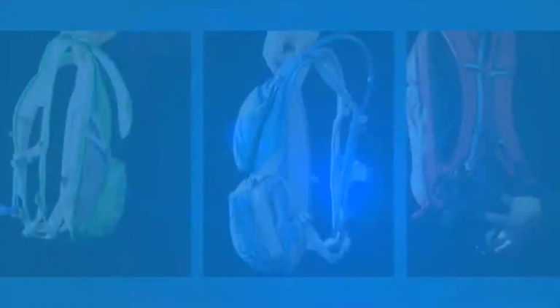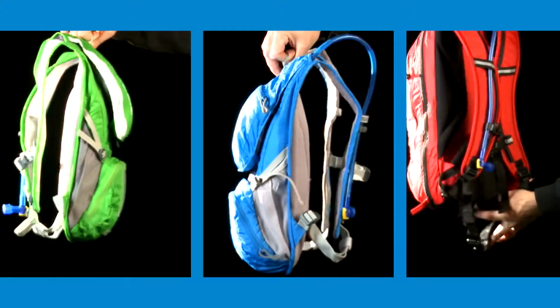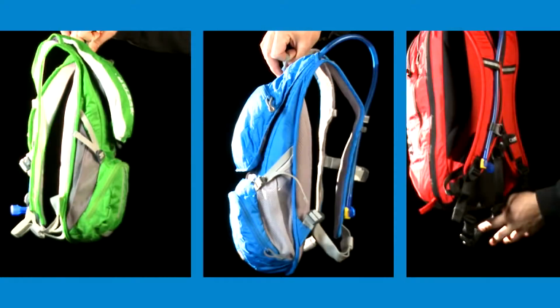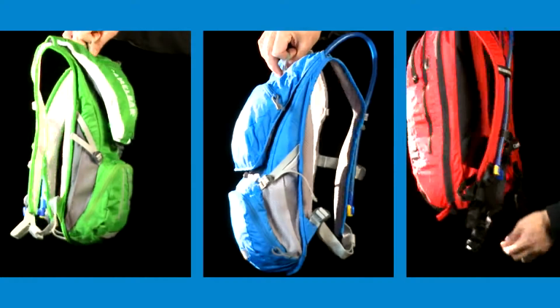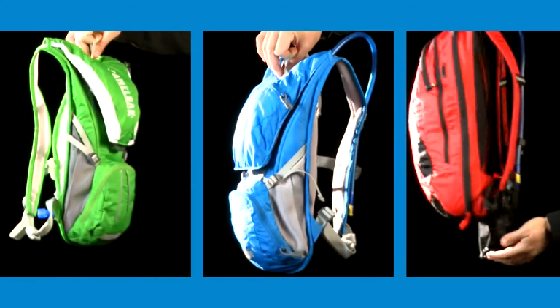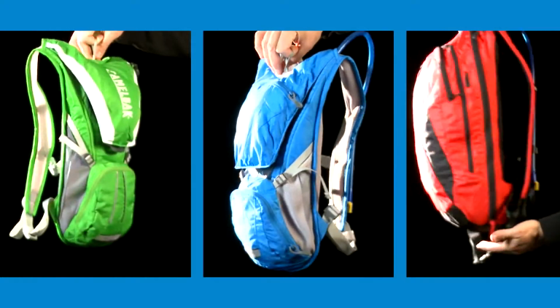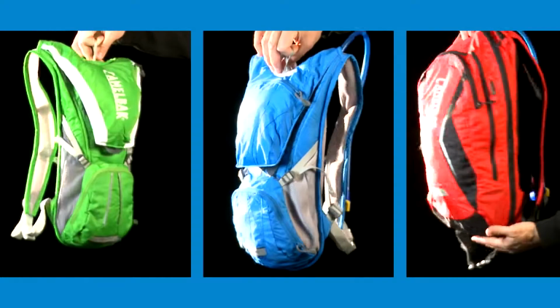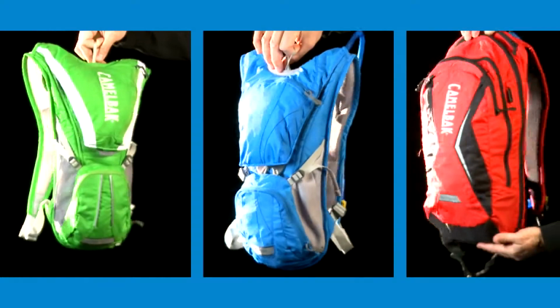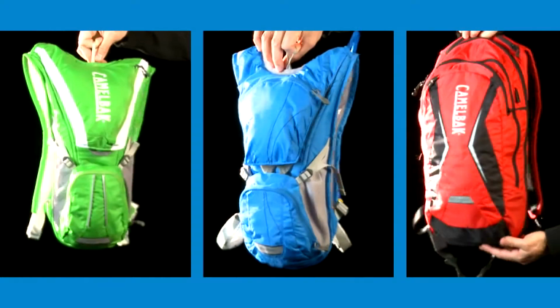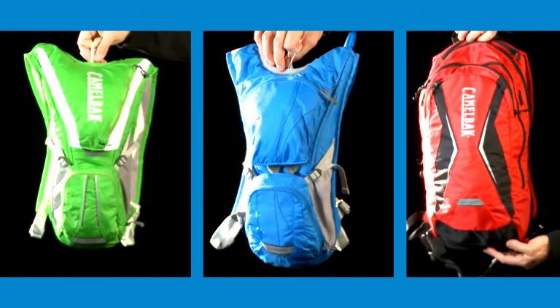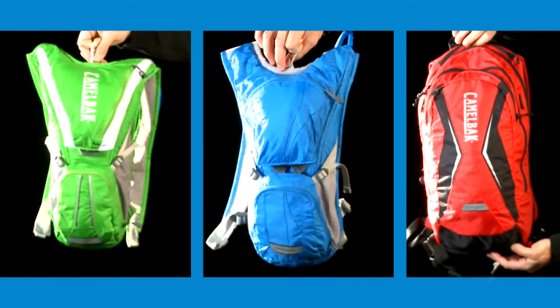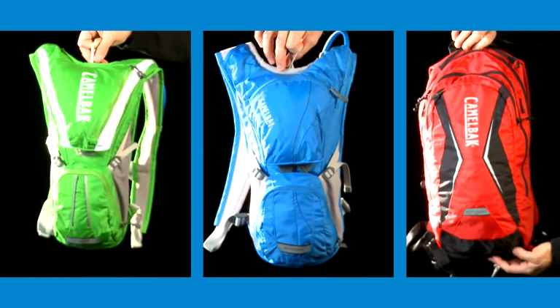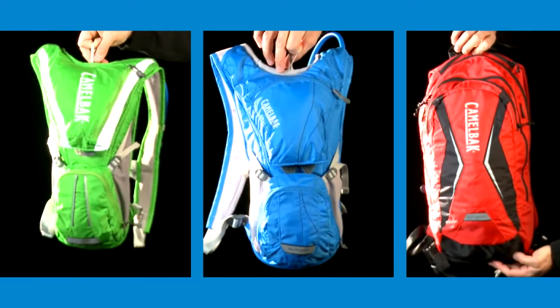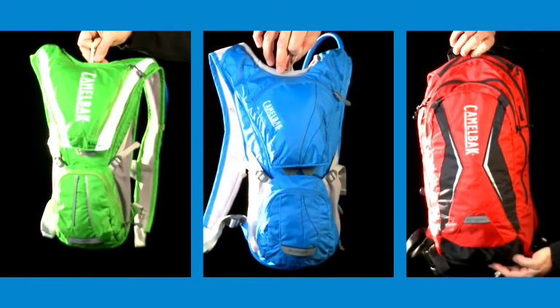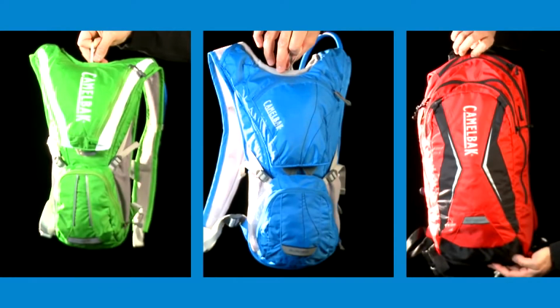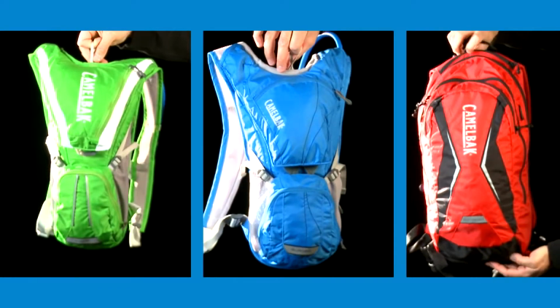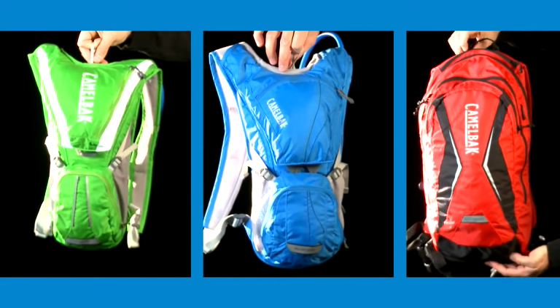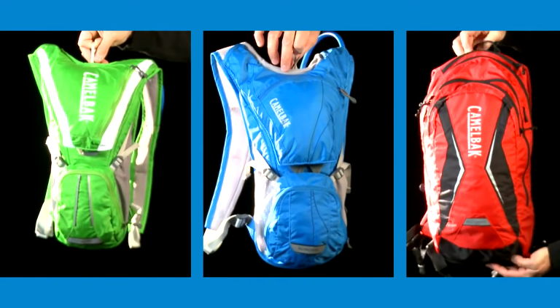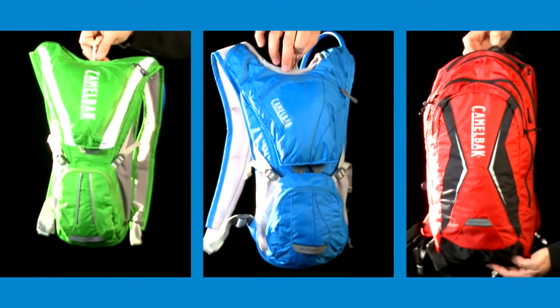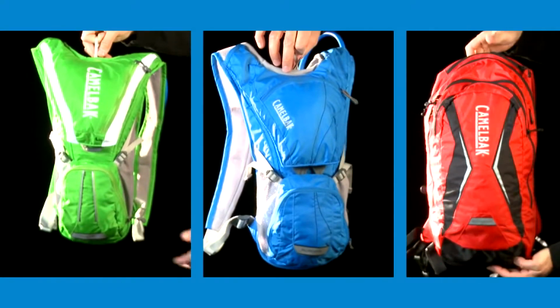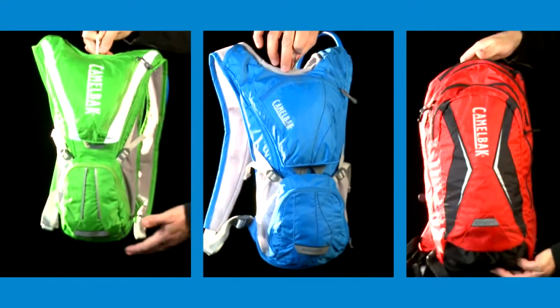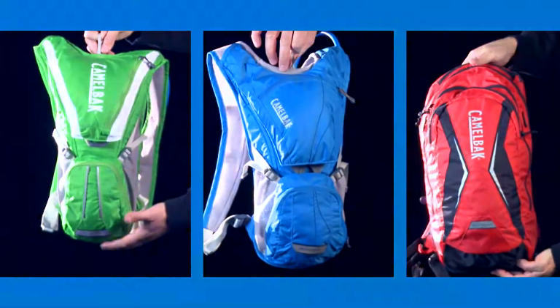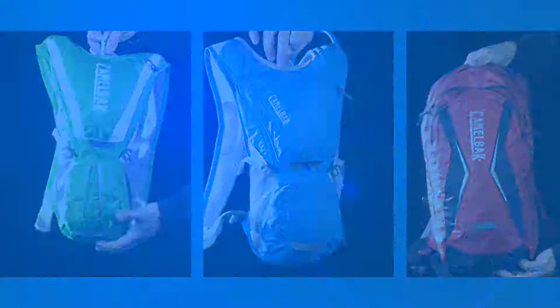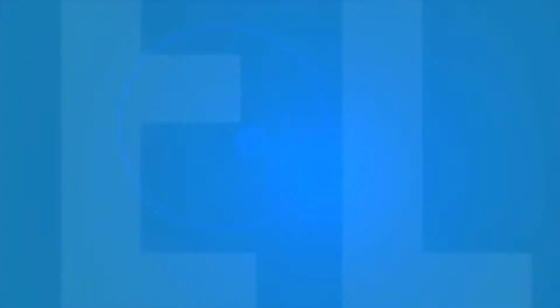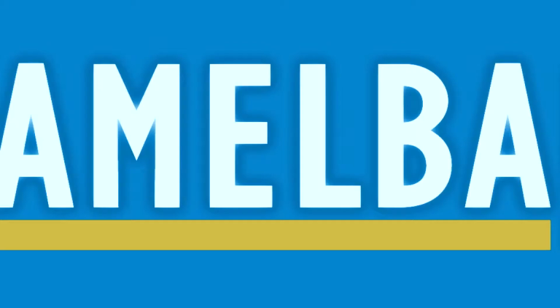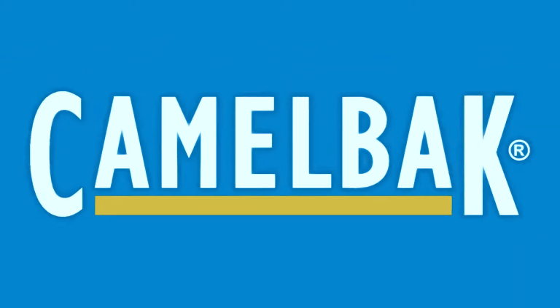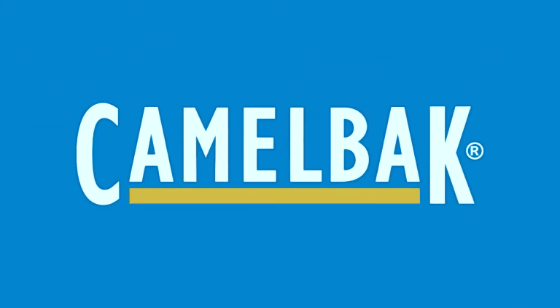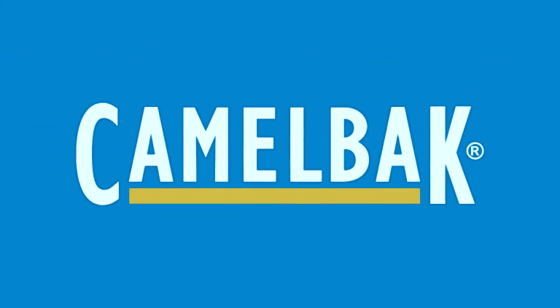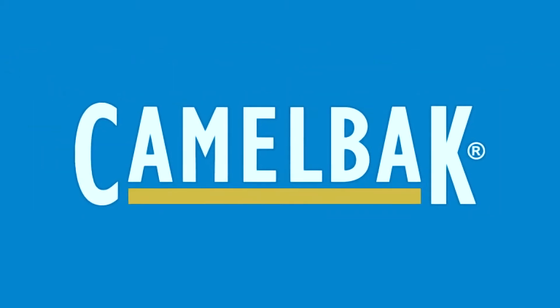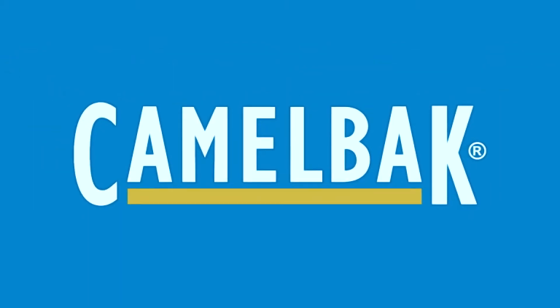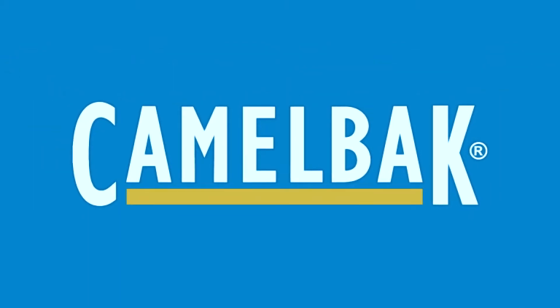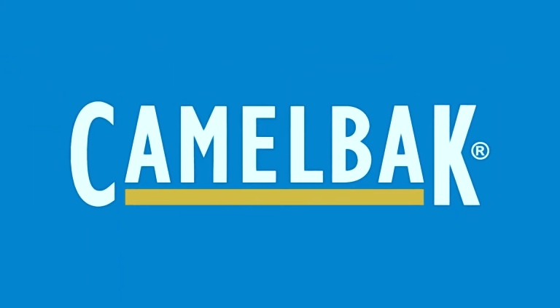As with all our products, the Camelback bike packs are covered by our Got Your Back lifetime guarantee. If we build it, we'll back it.